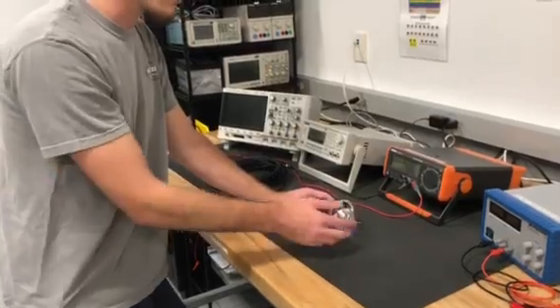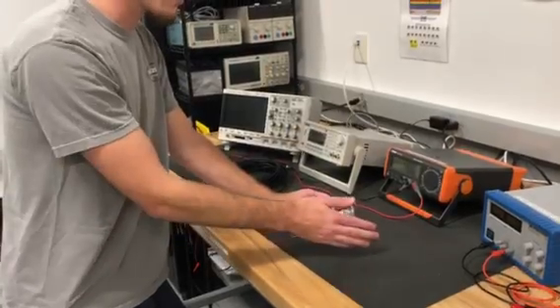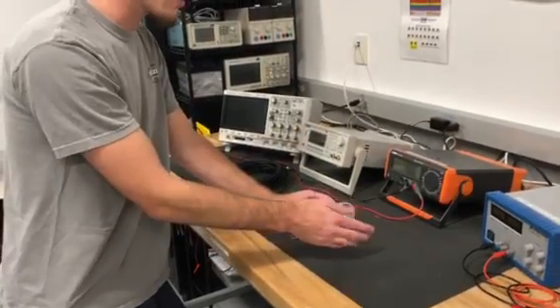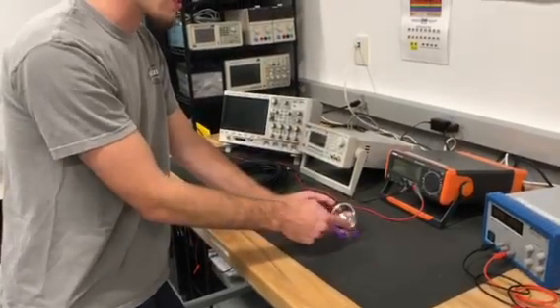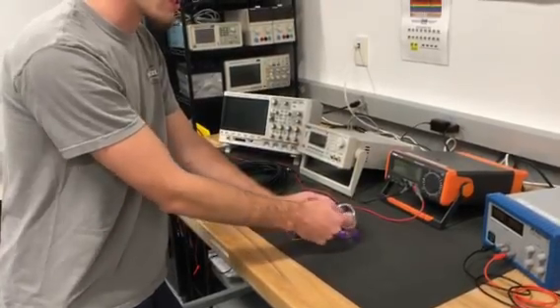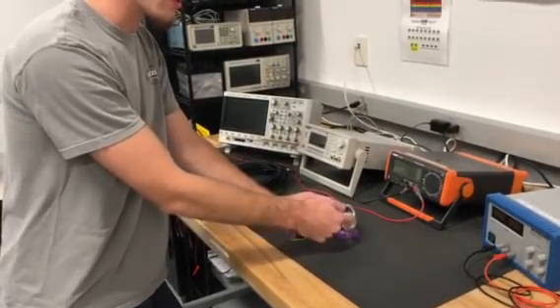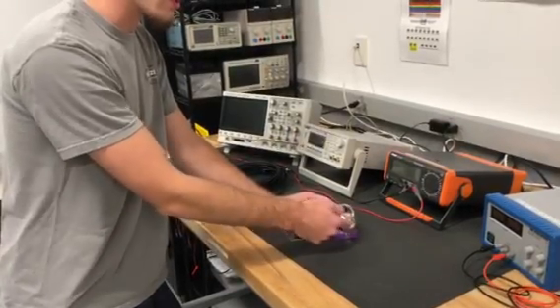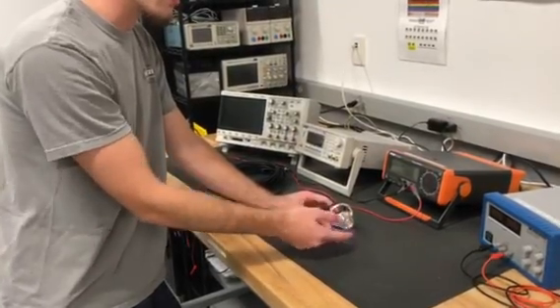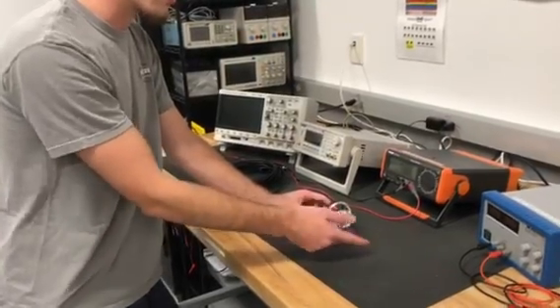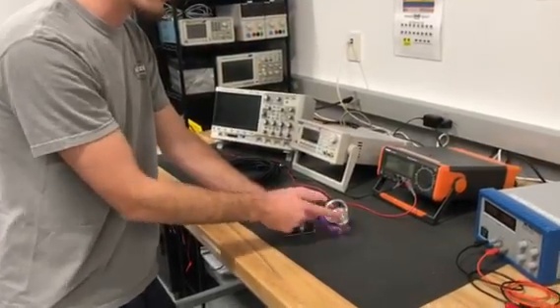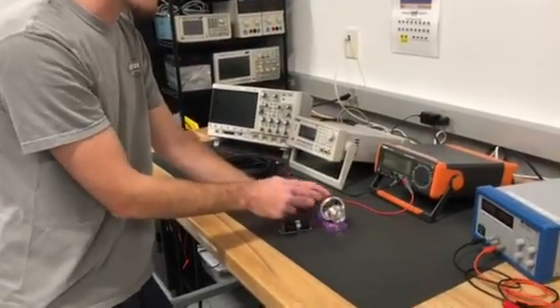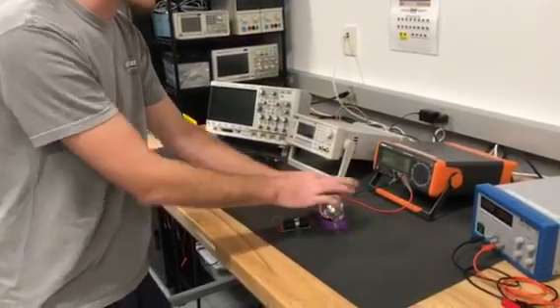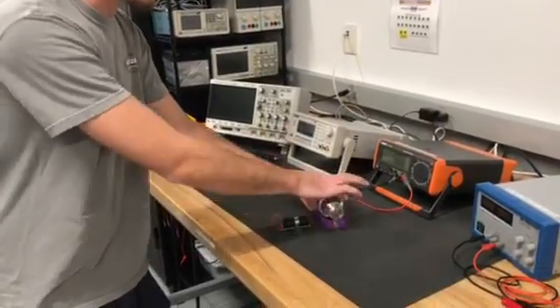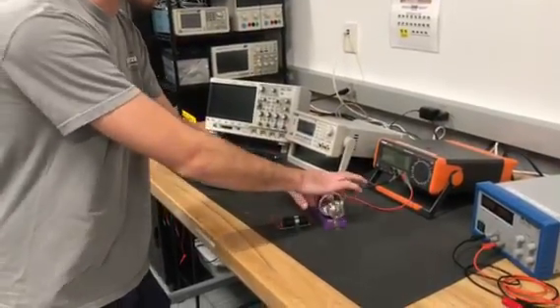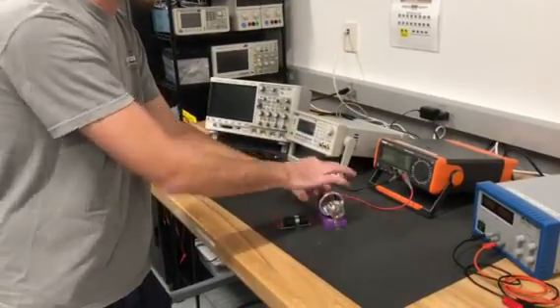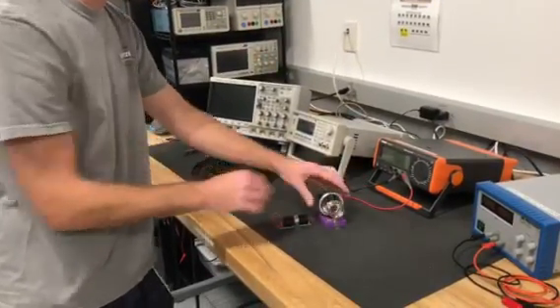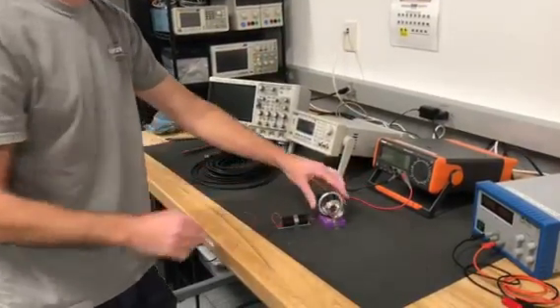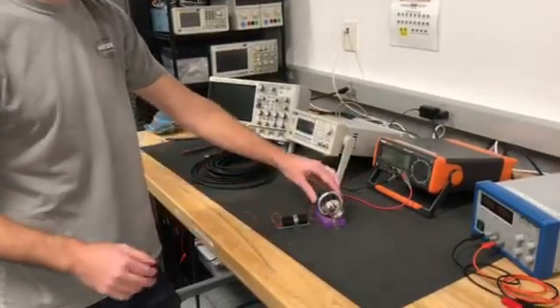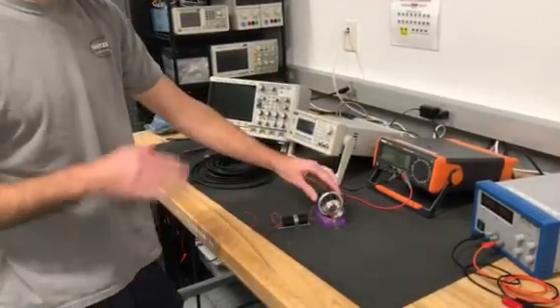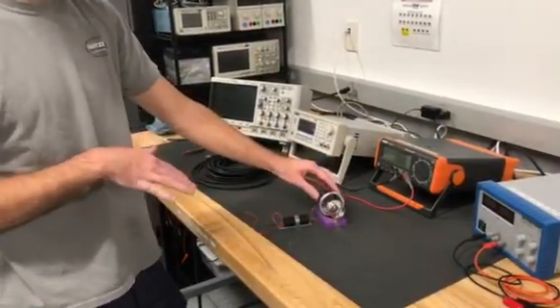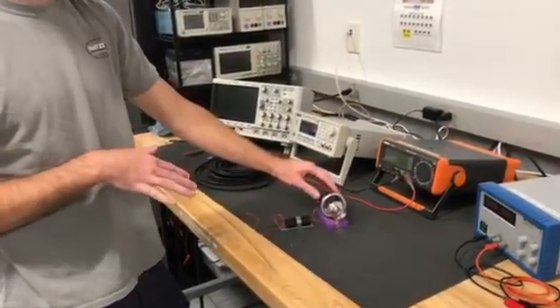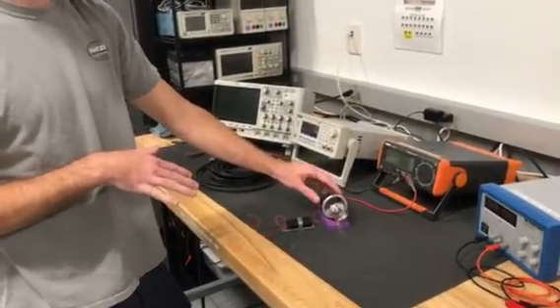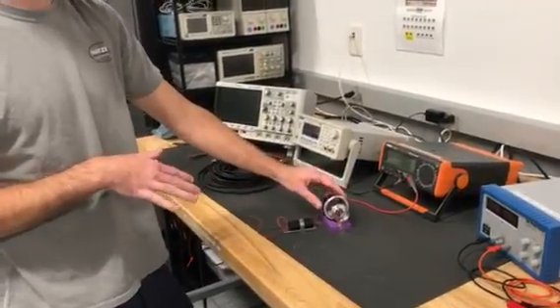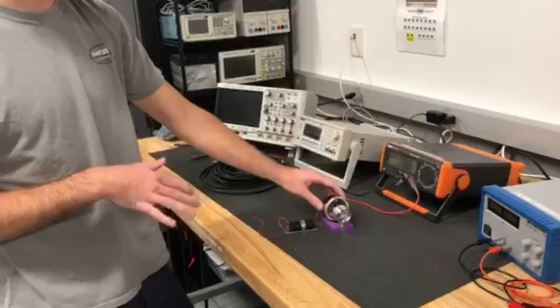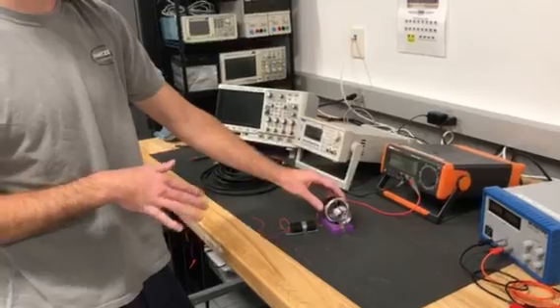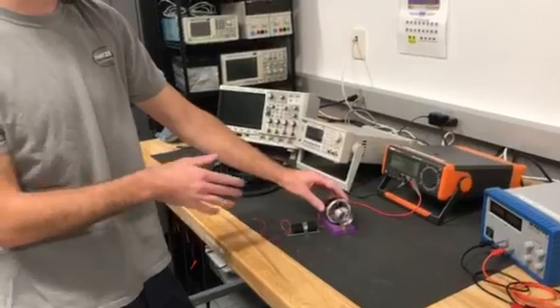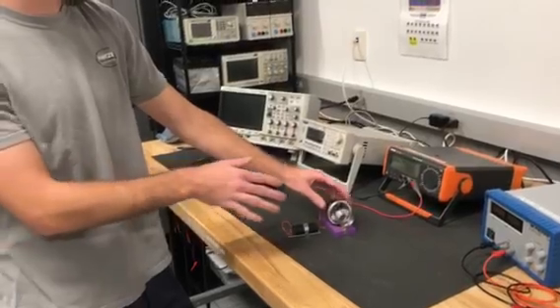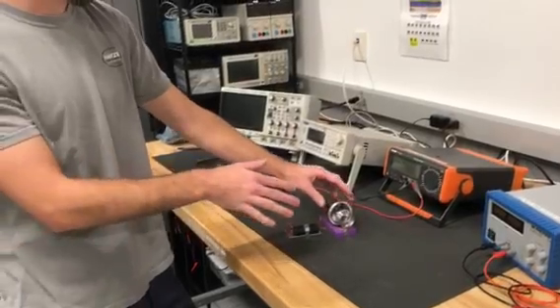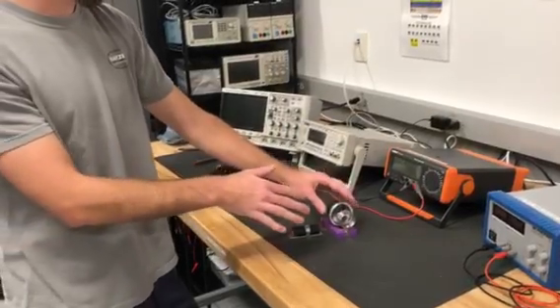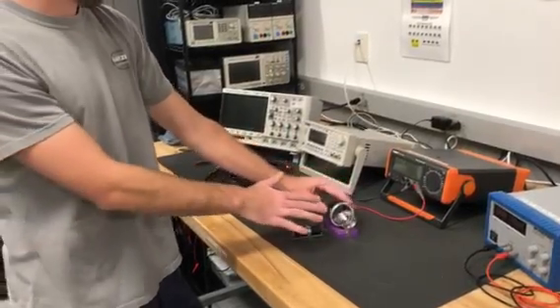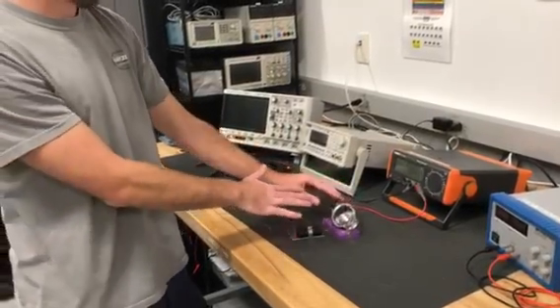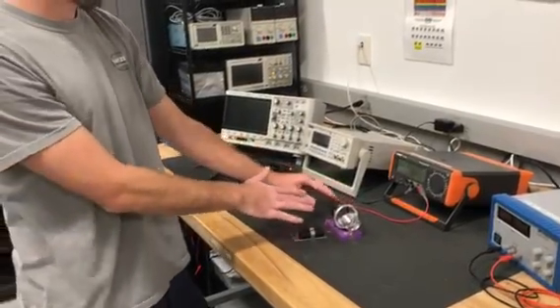The air it takes right here will go through here. This nozzle I 3D printed and designed in SolidWorks to focus that thrust.